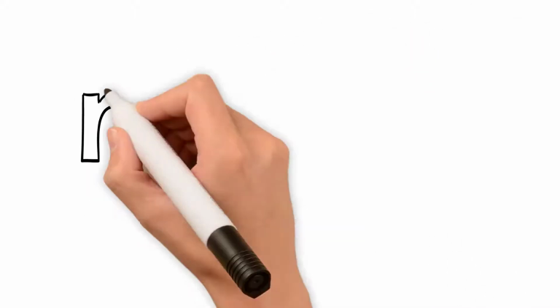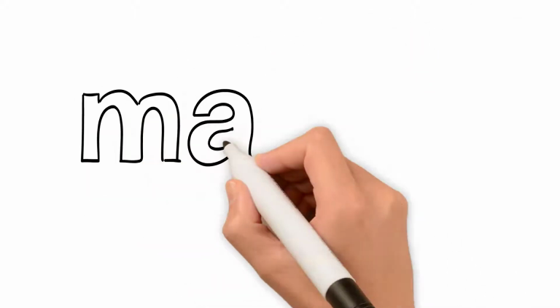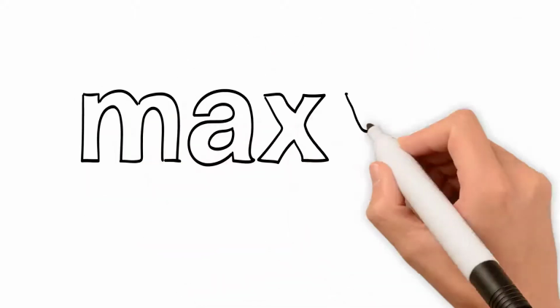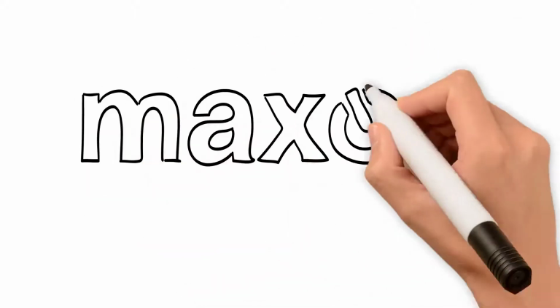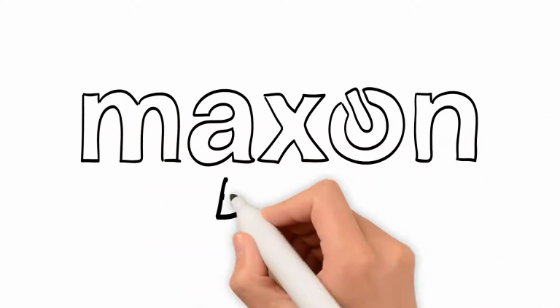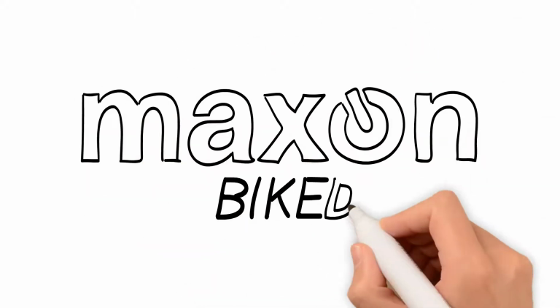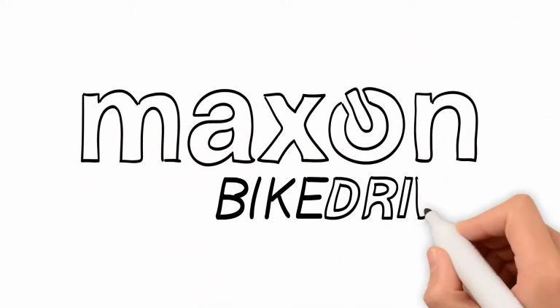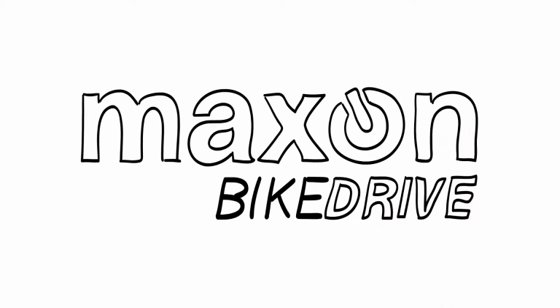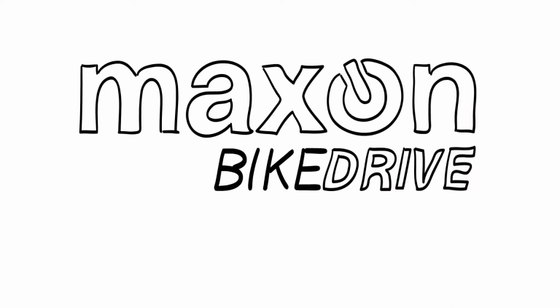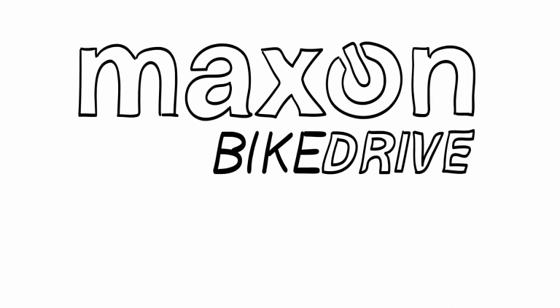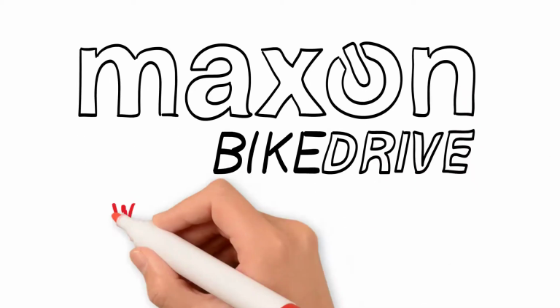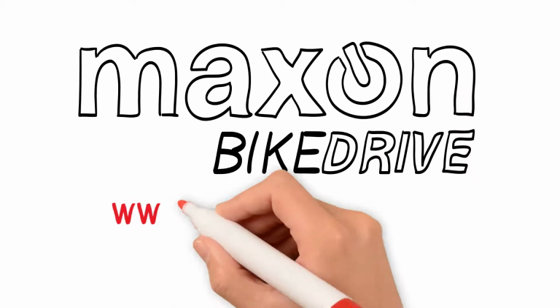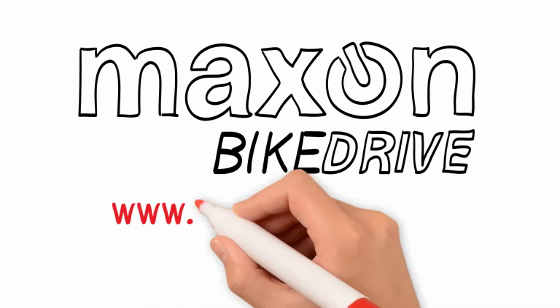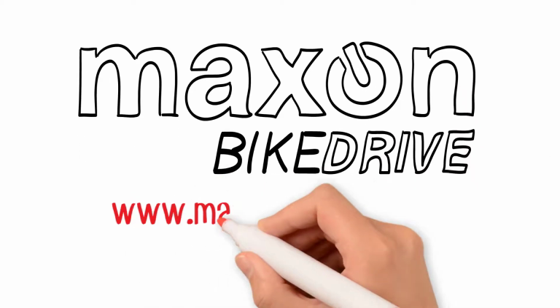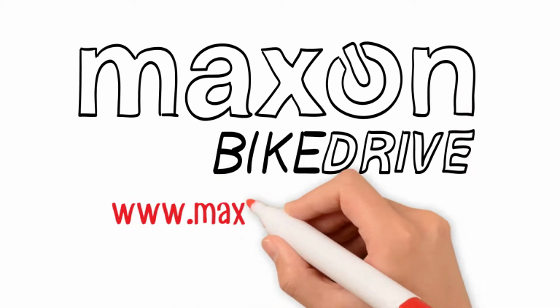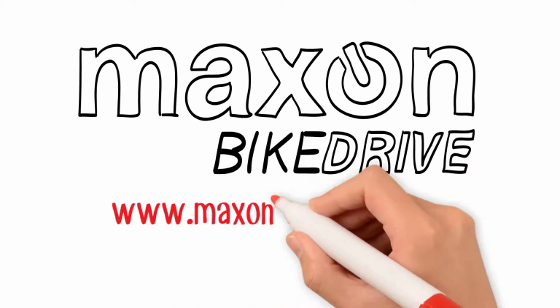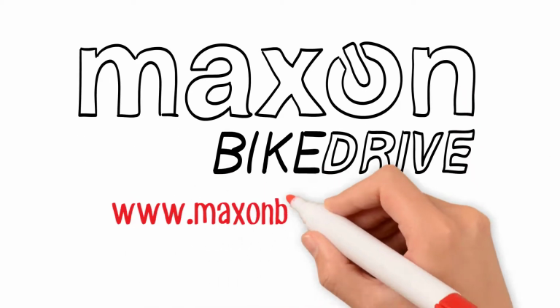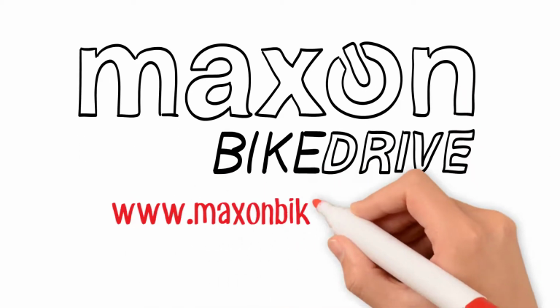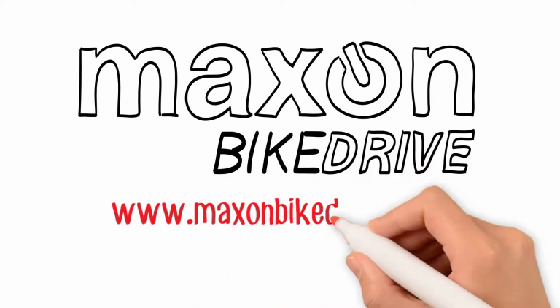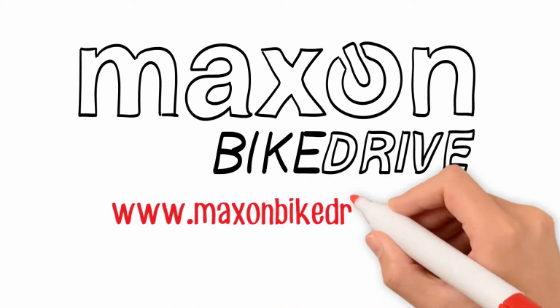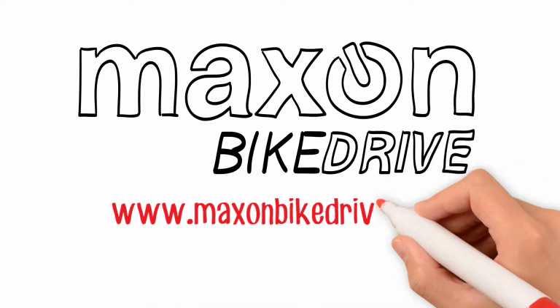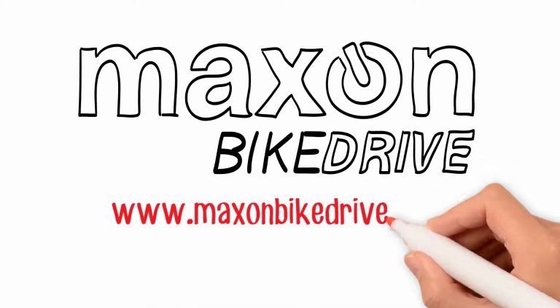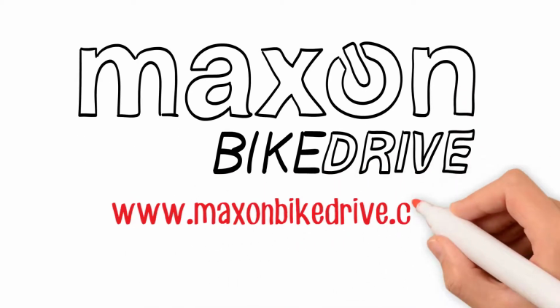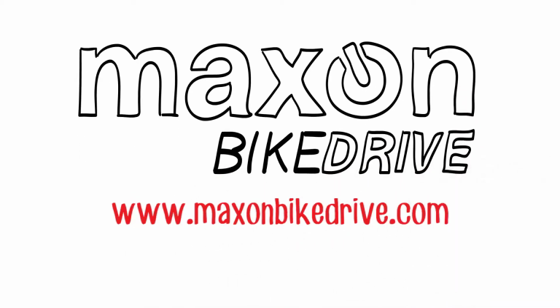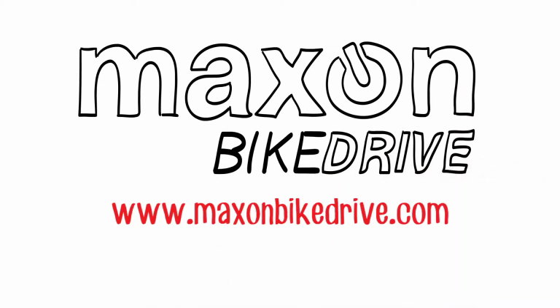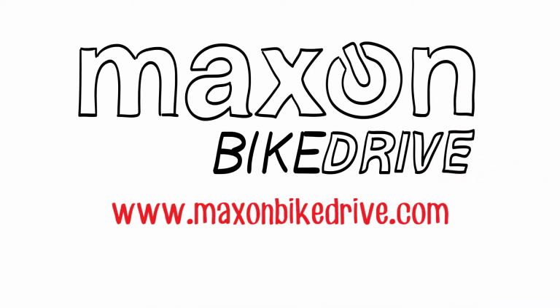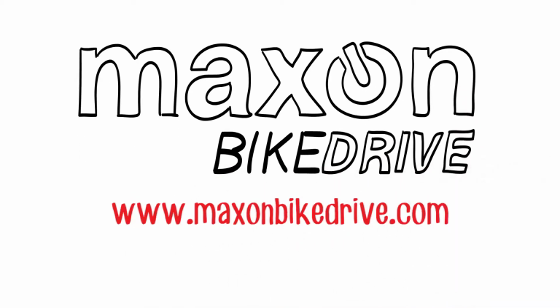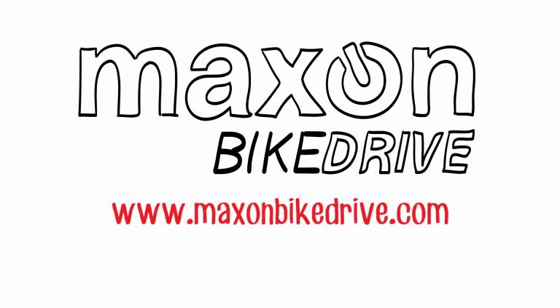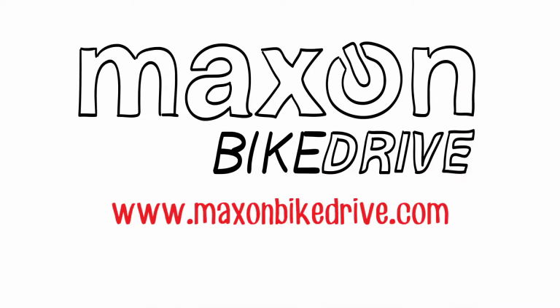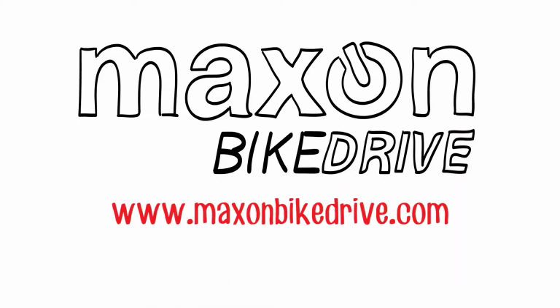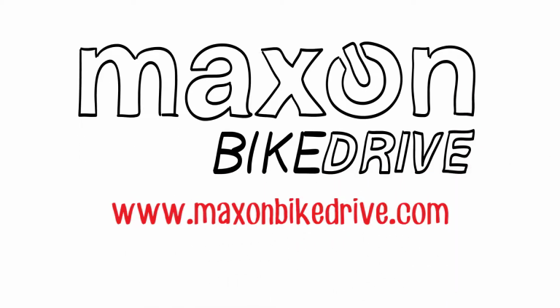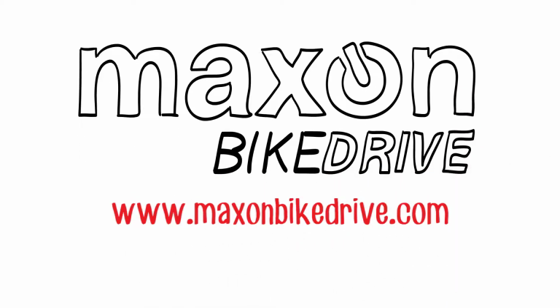Visit us now at www.maxsonbikedrive.com and experience the power at one of our bike dealers.